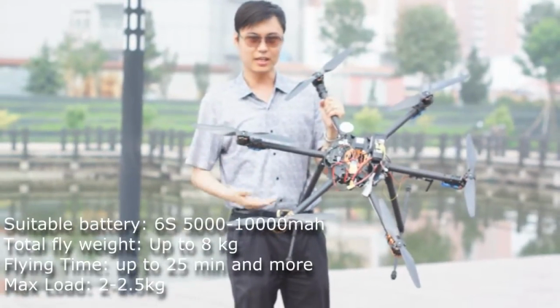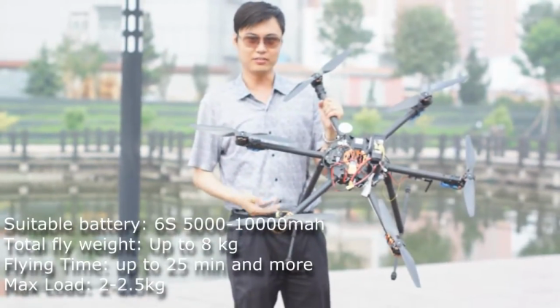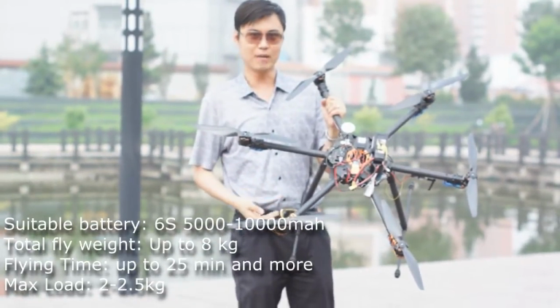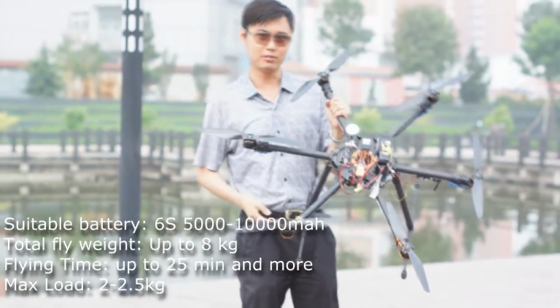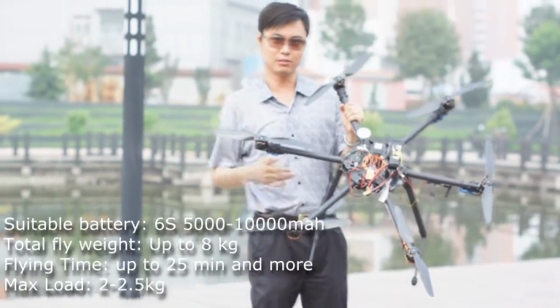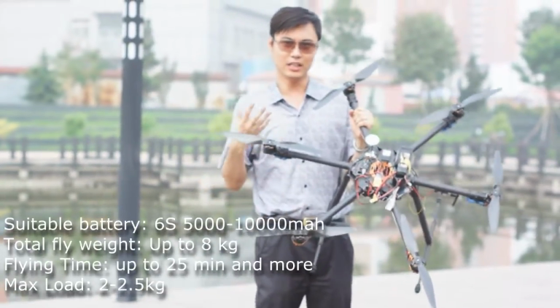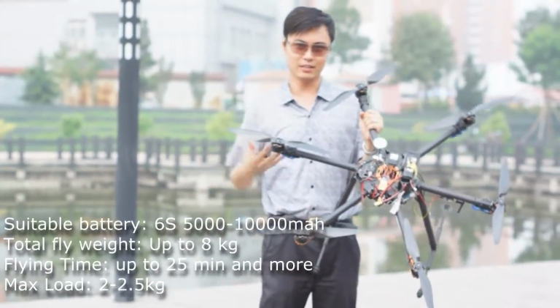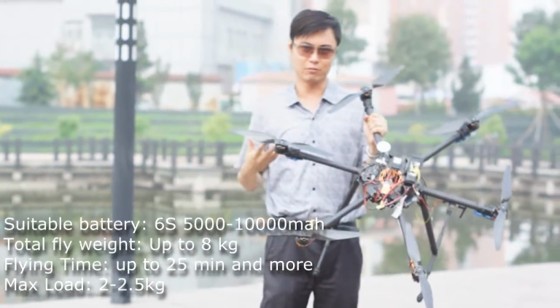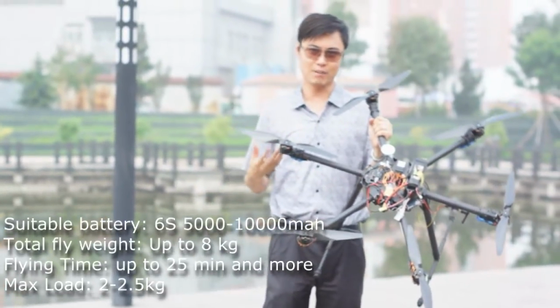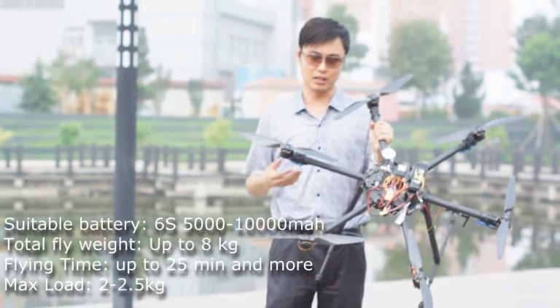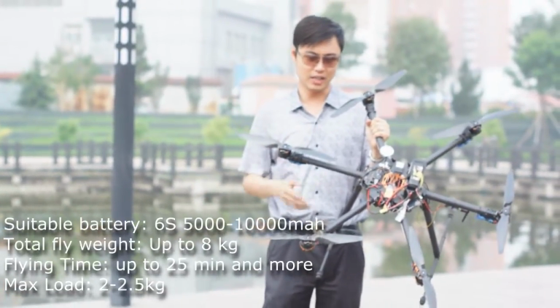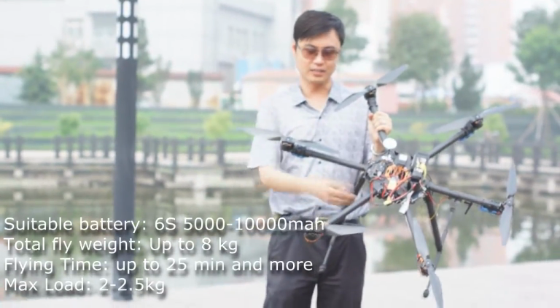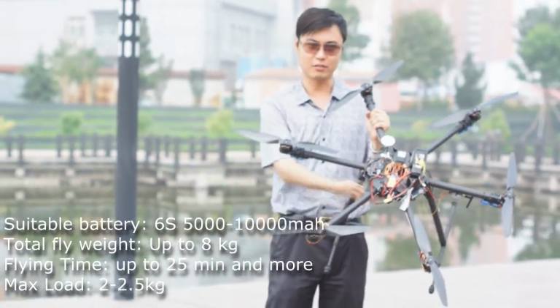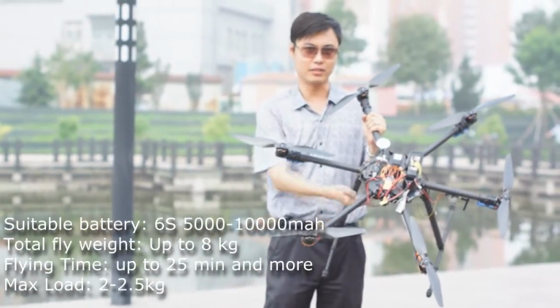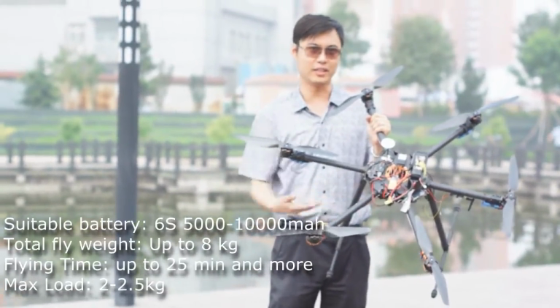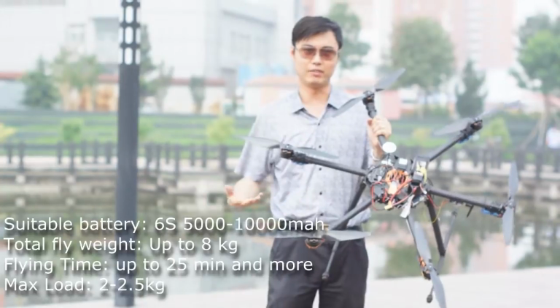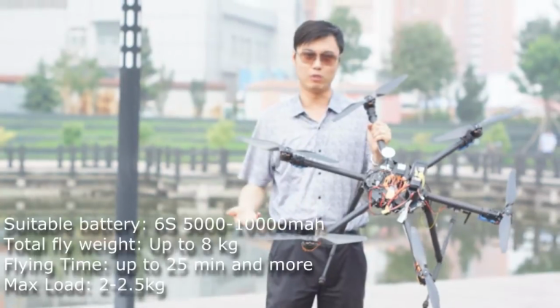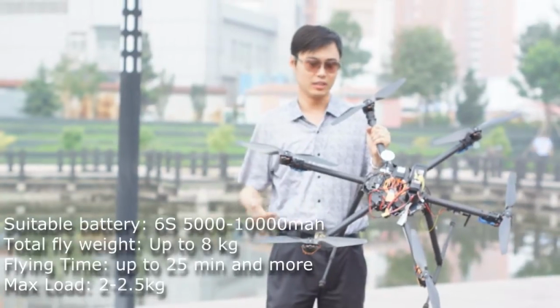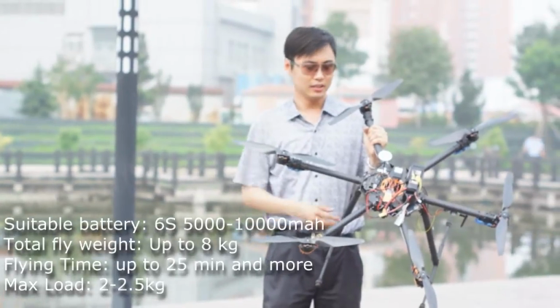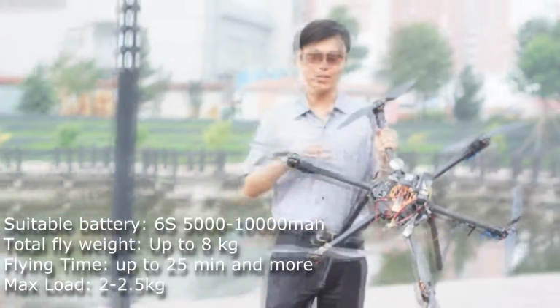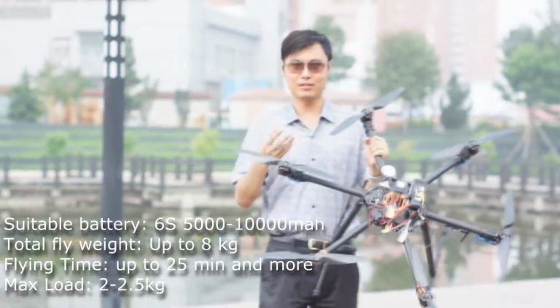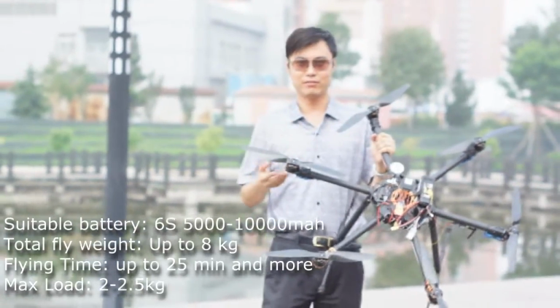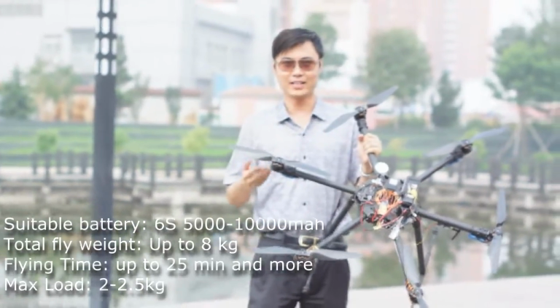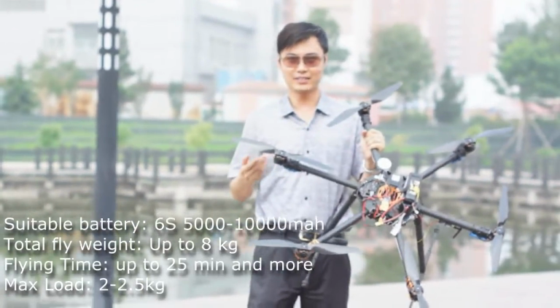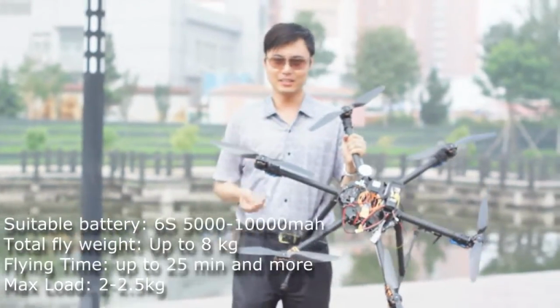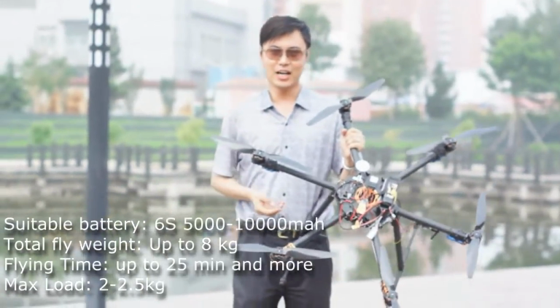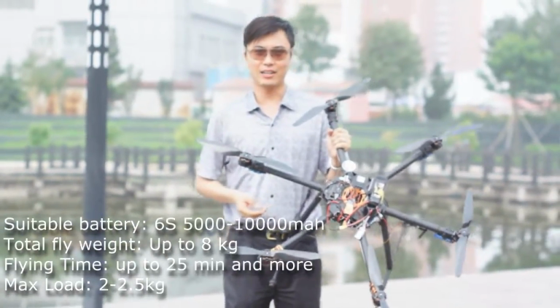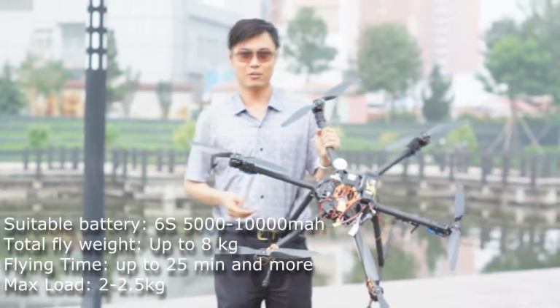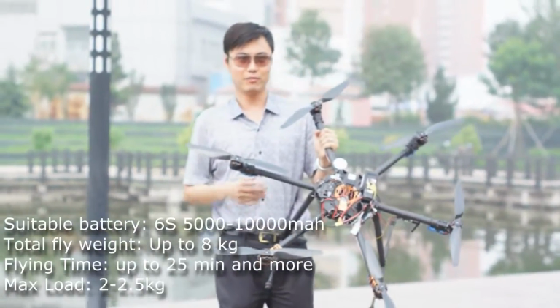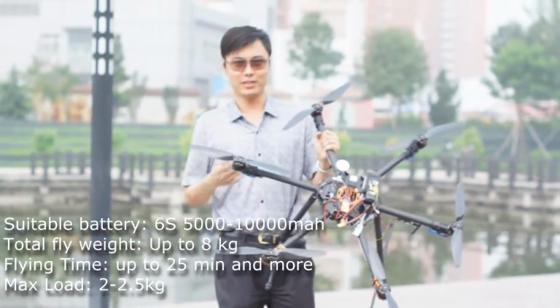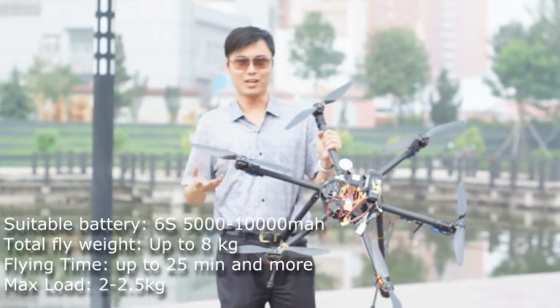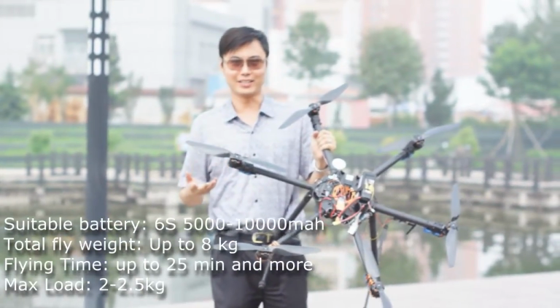You can lift up to 2 kilogram load on this frame and even more. So we are going to fly test it and hope you will enjoy it.